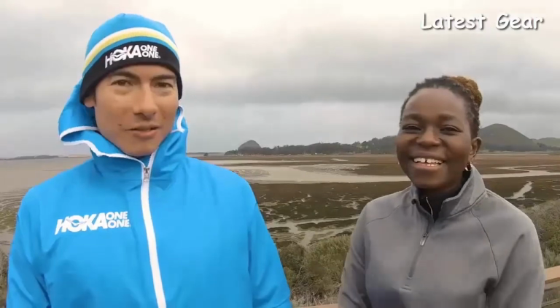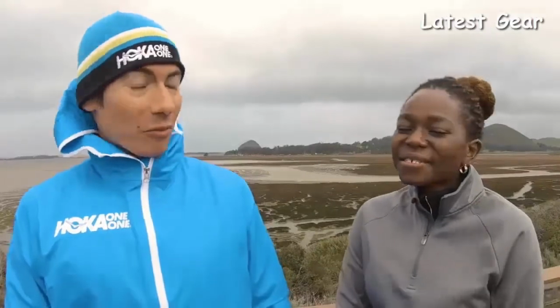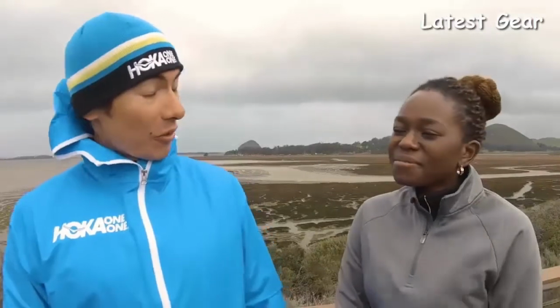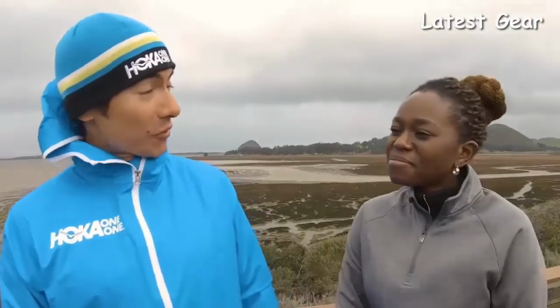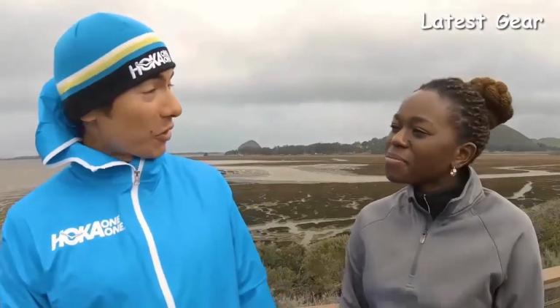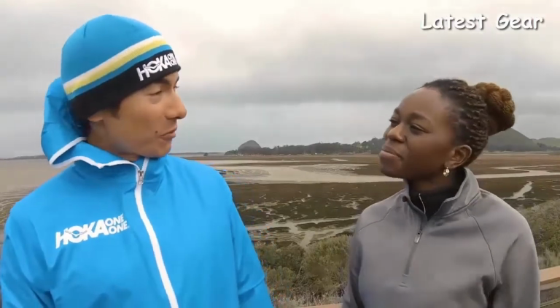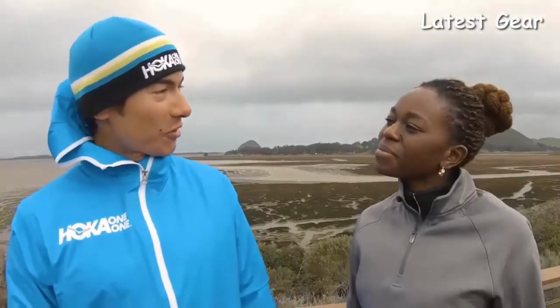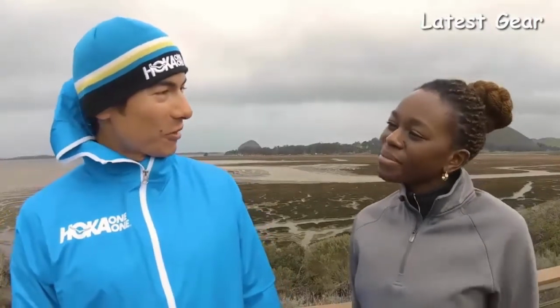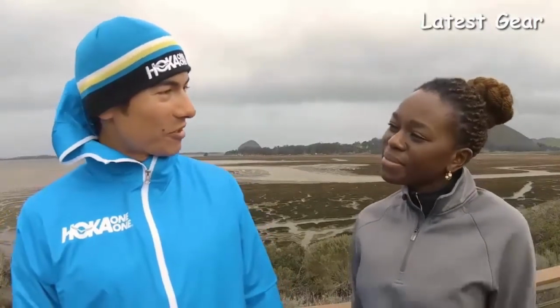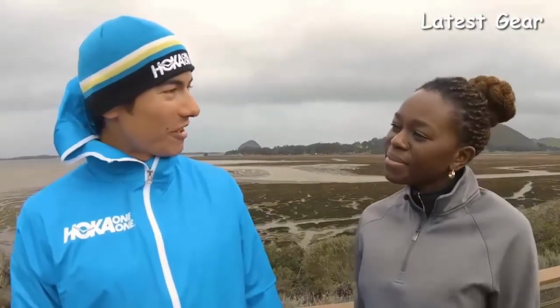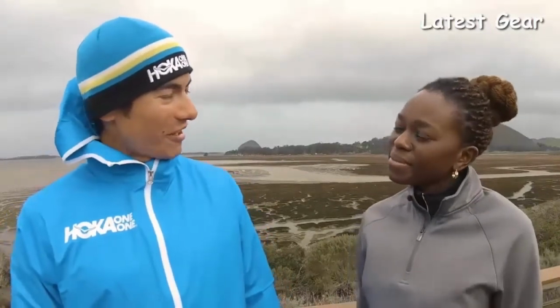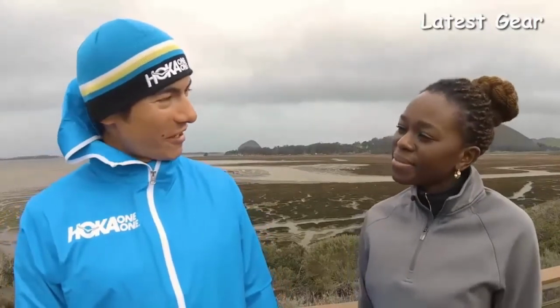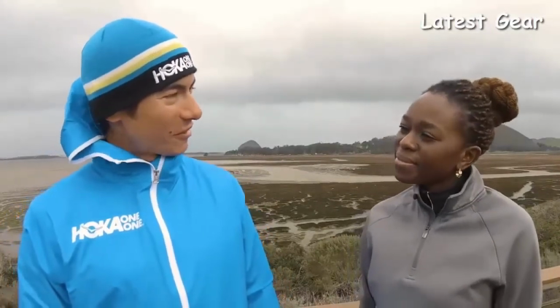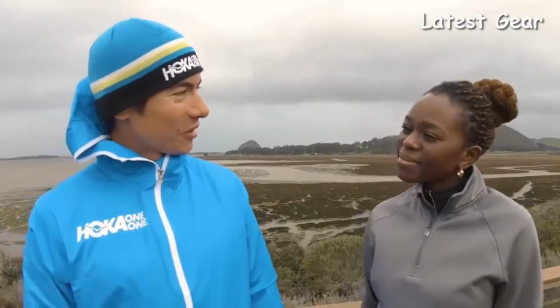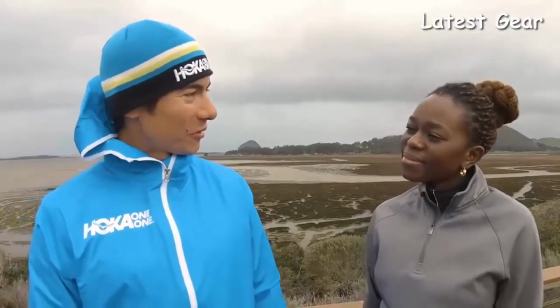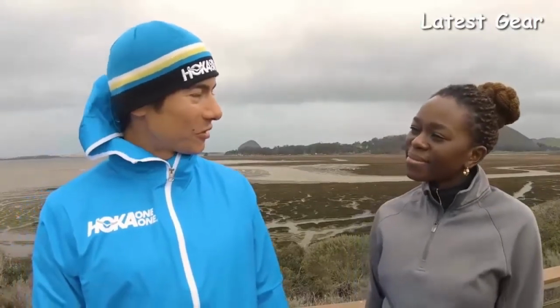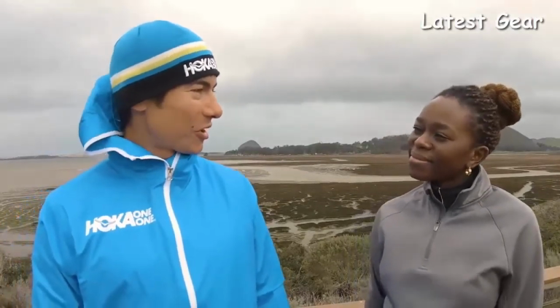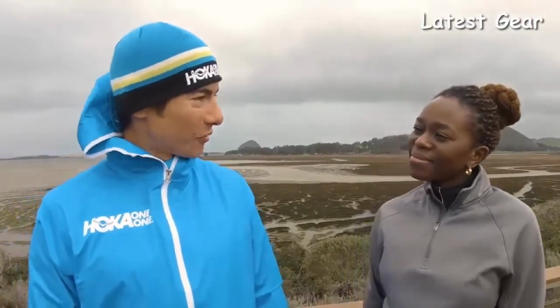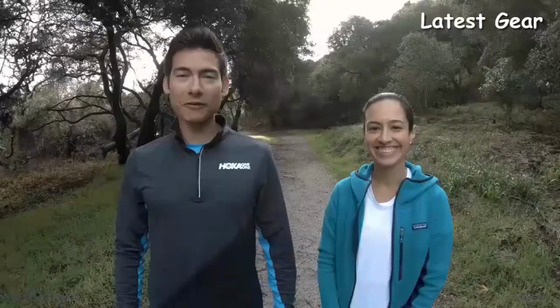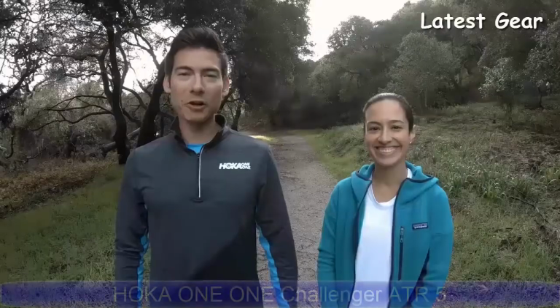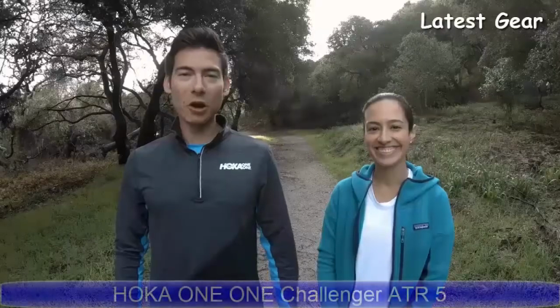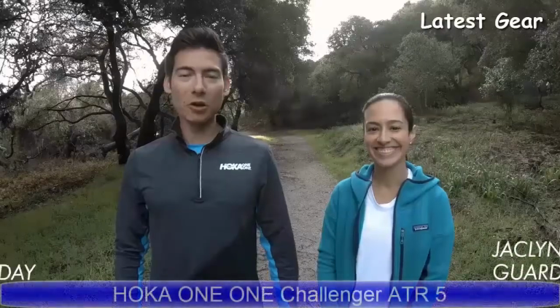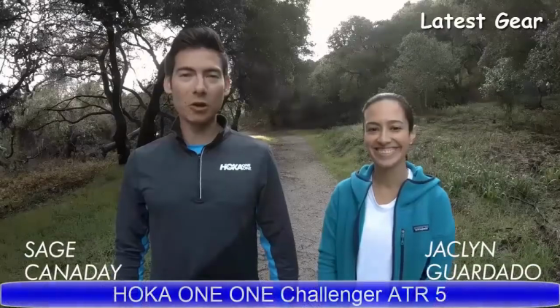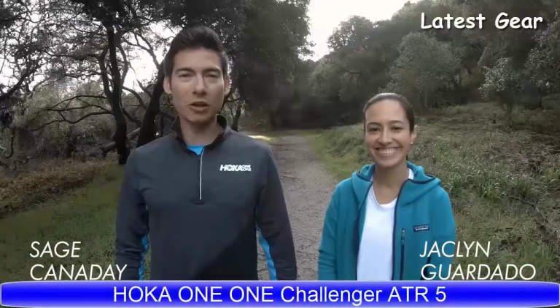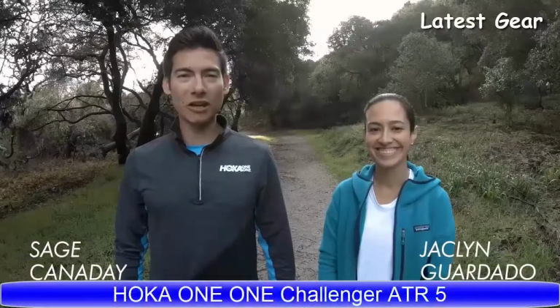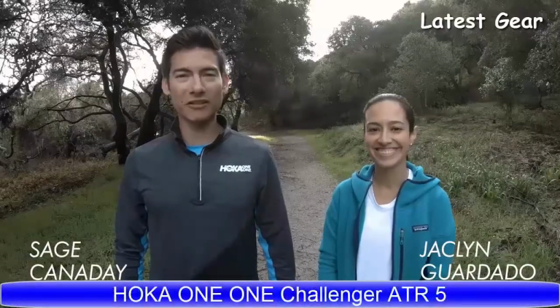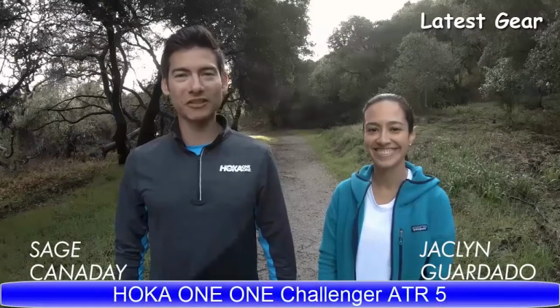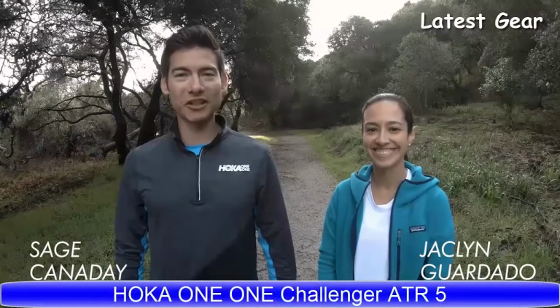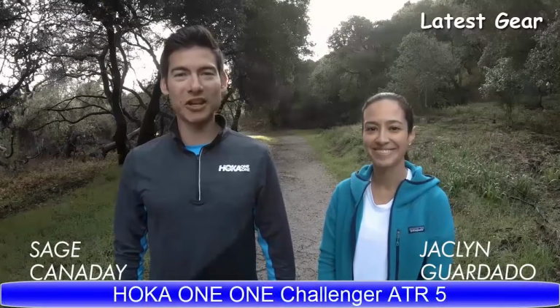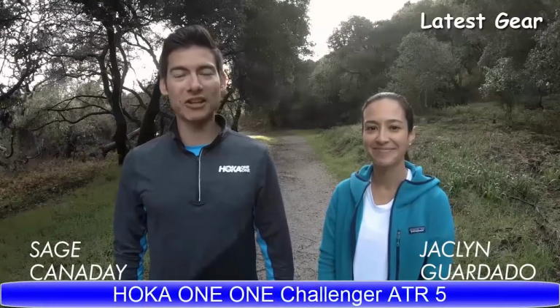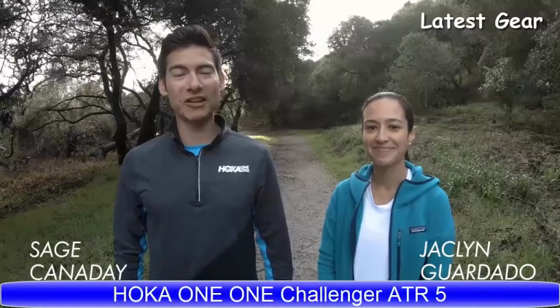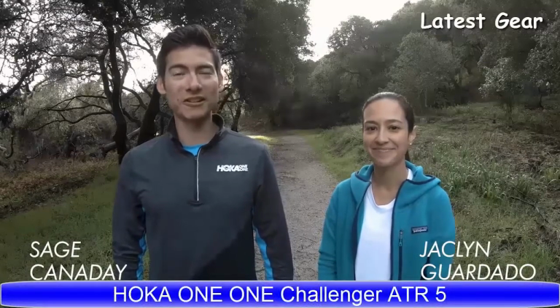Well, thanks for joining me on the run today and good luck with your training. Hoka One One Athlete Sage Canaday here.